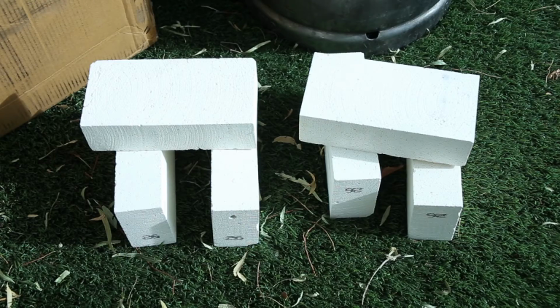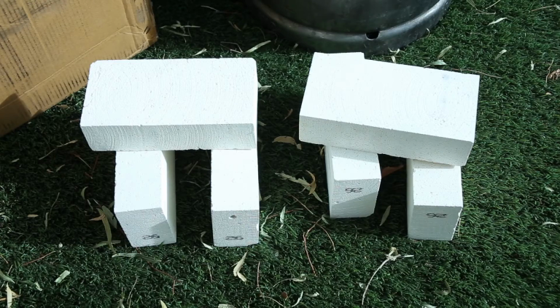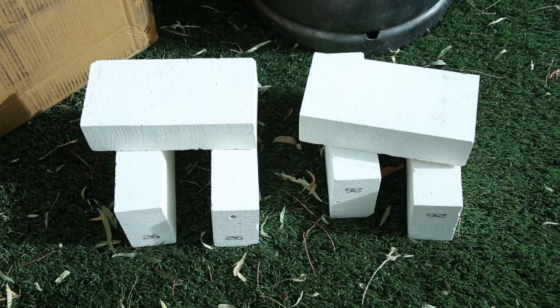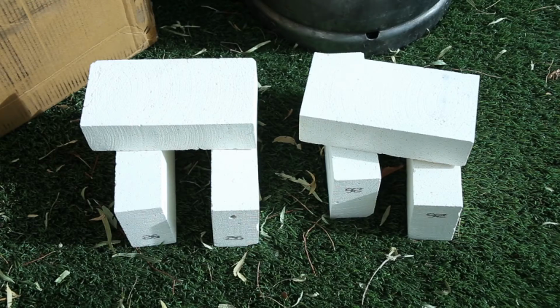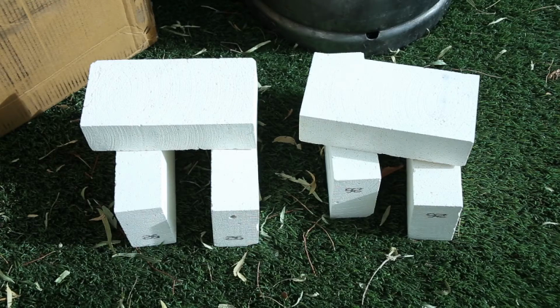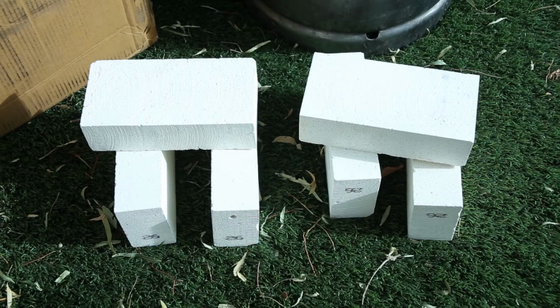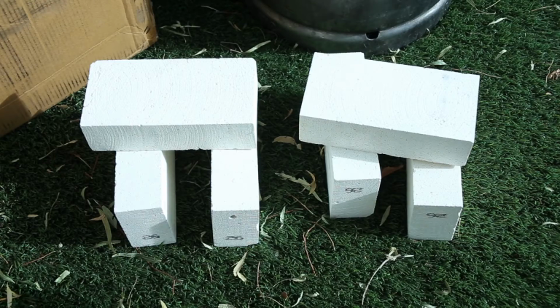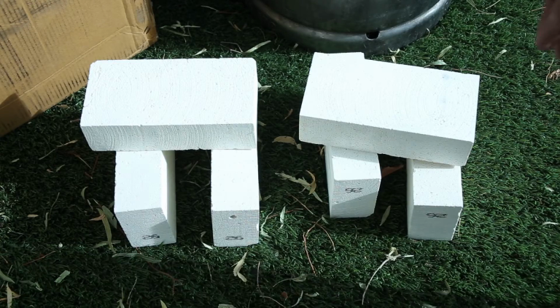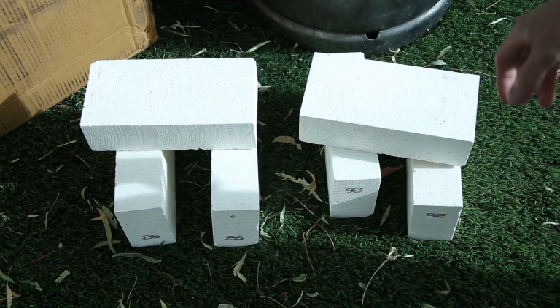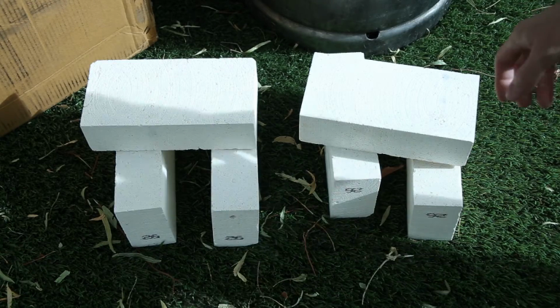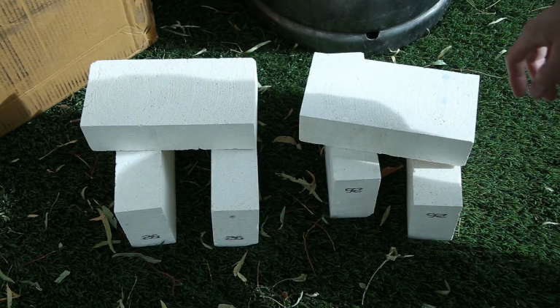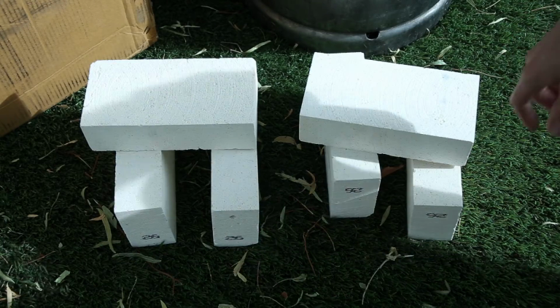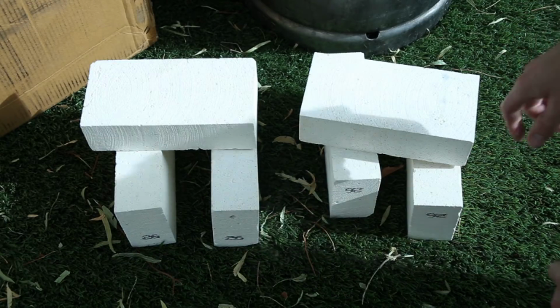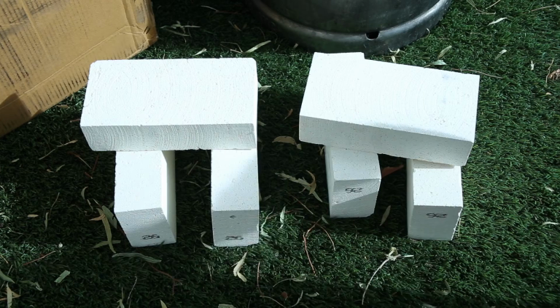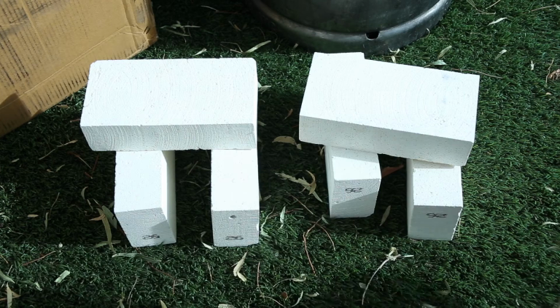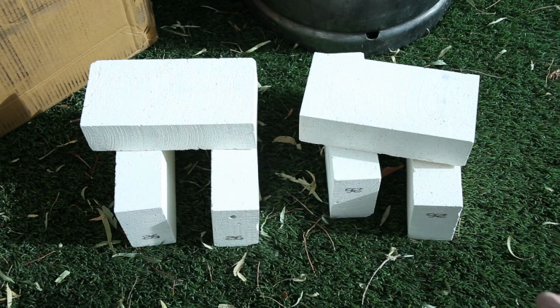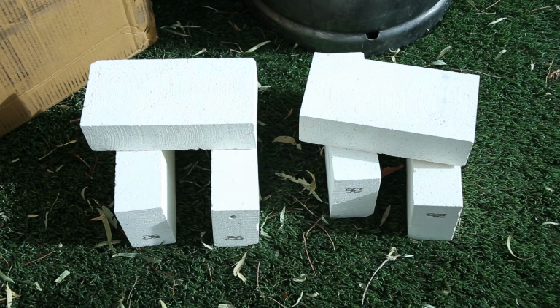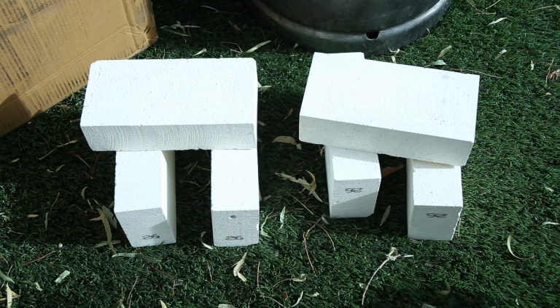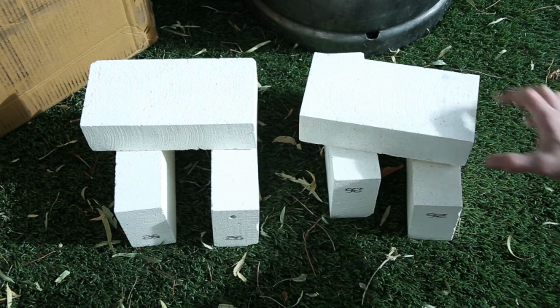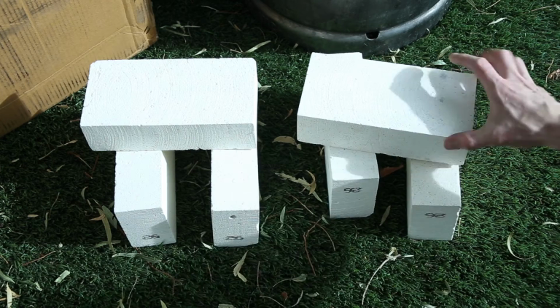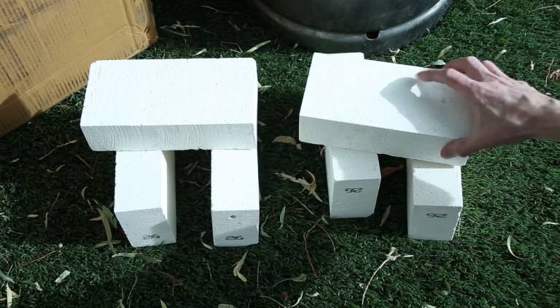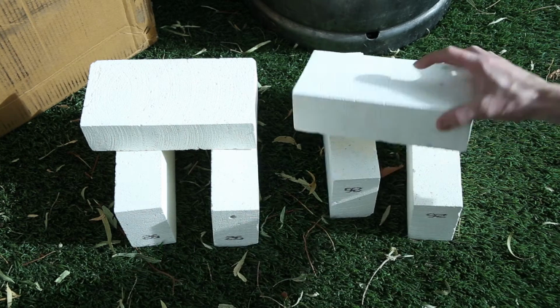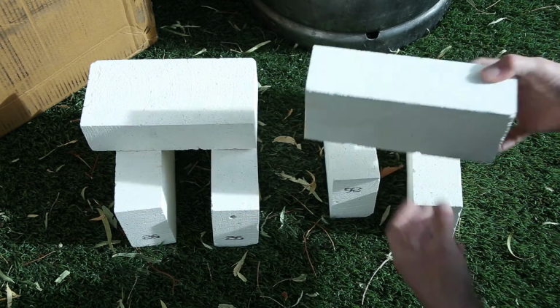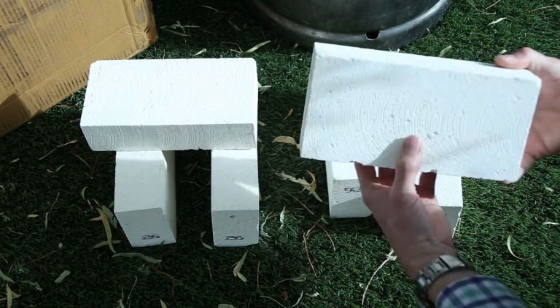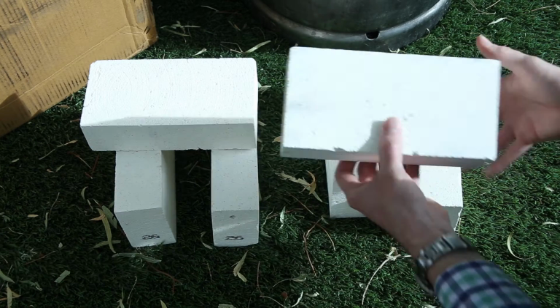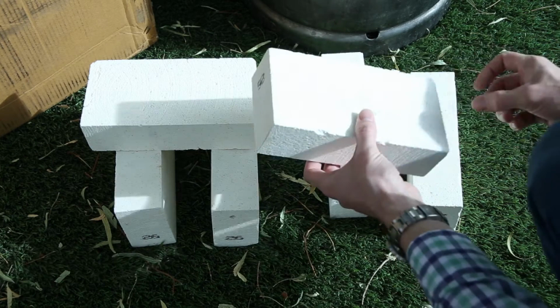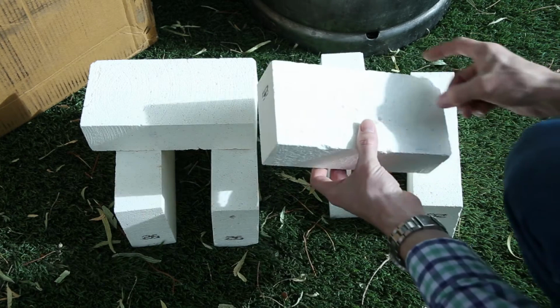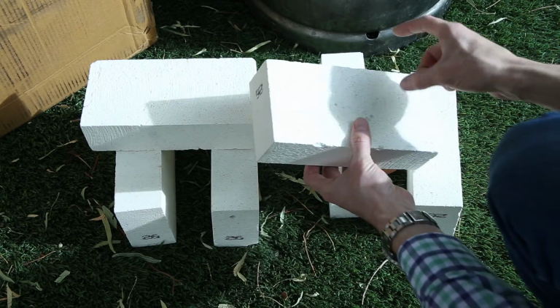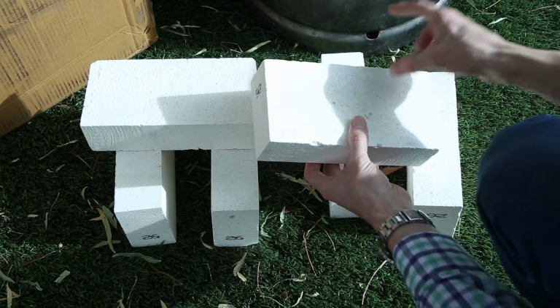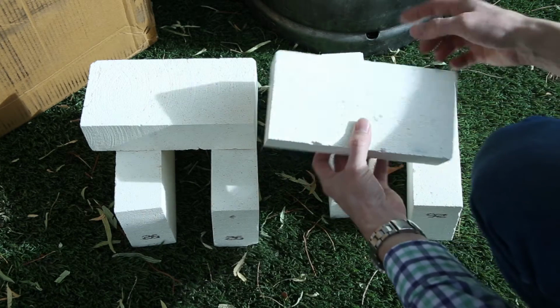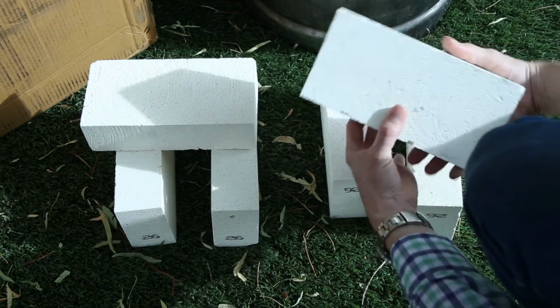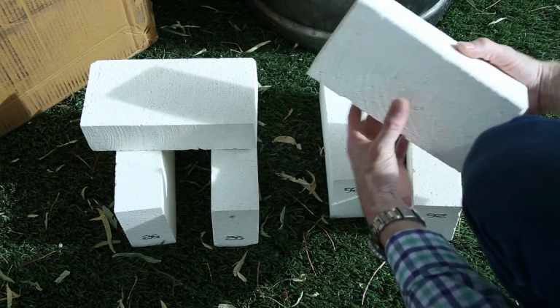These are the ceramic bricks that I used for the floor of my furnace. I got these on eBay for about $7 a piece.